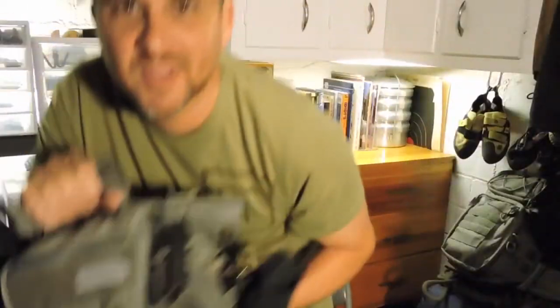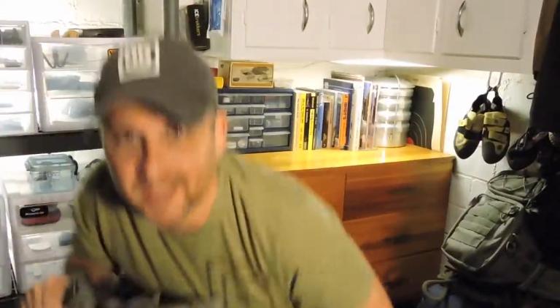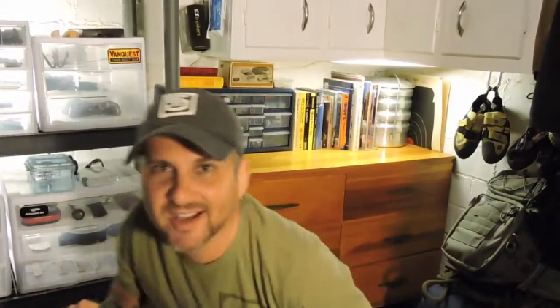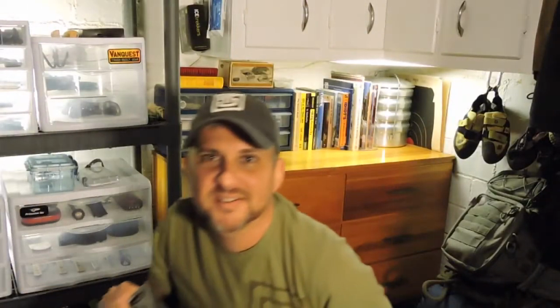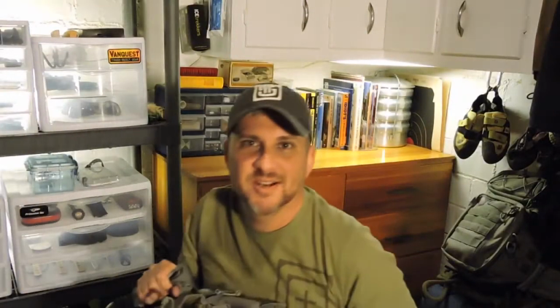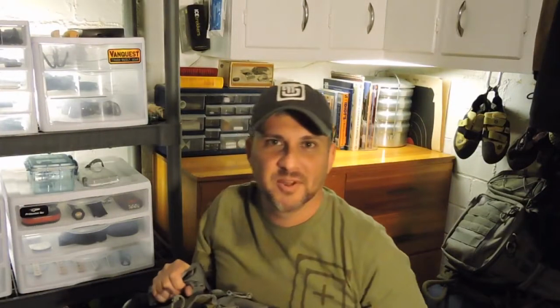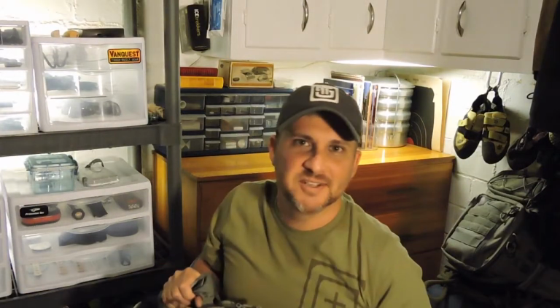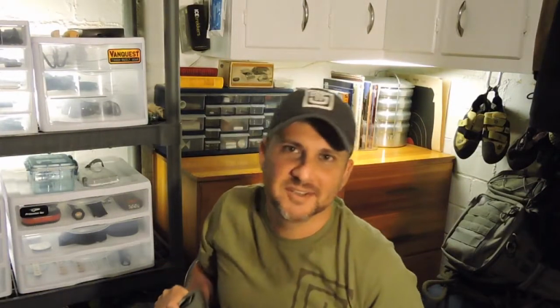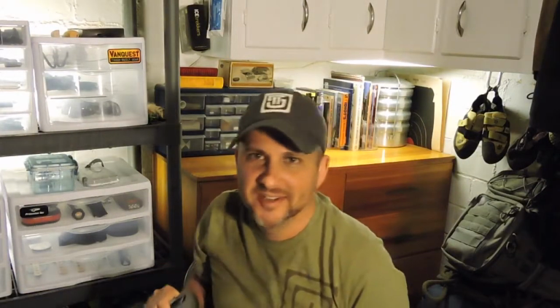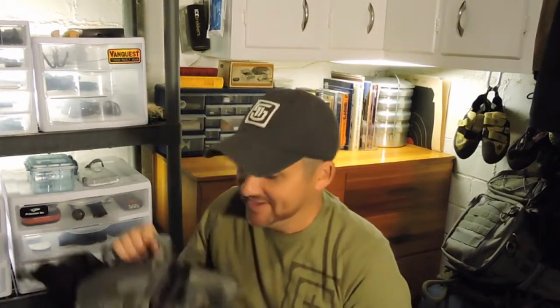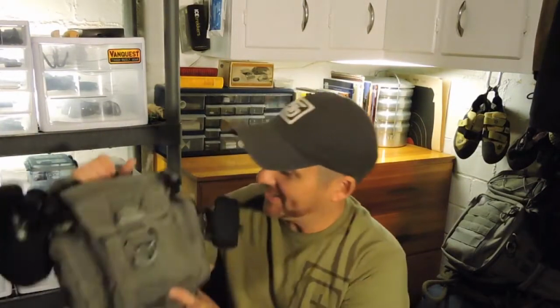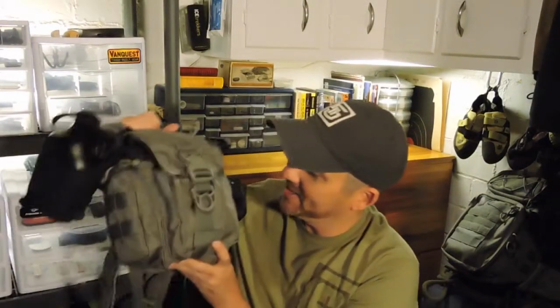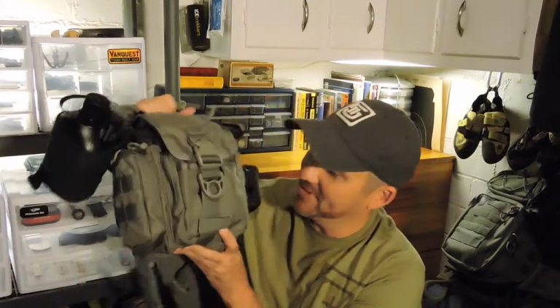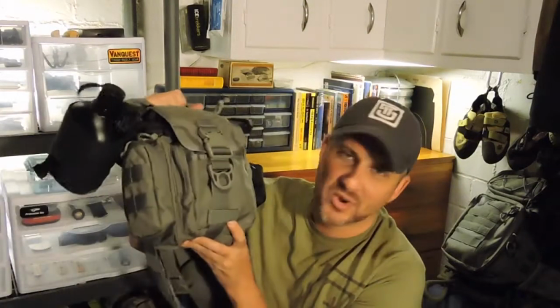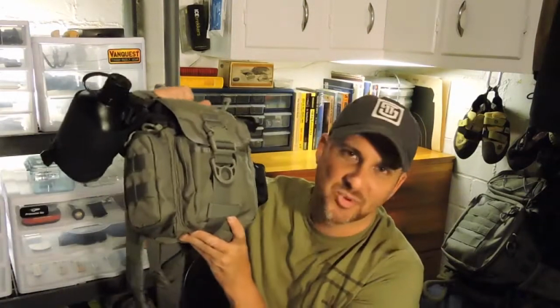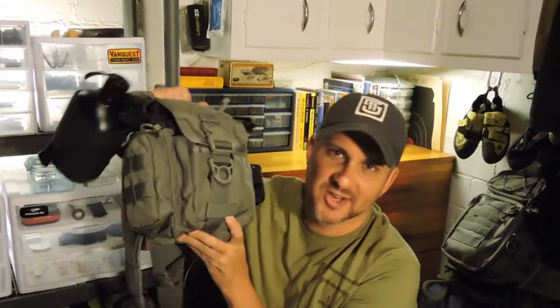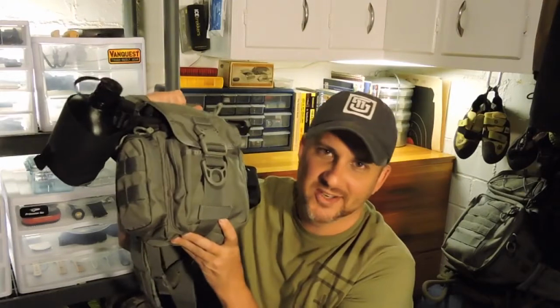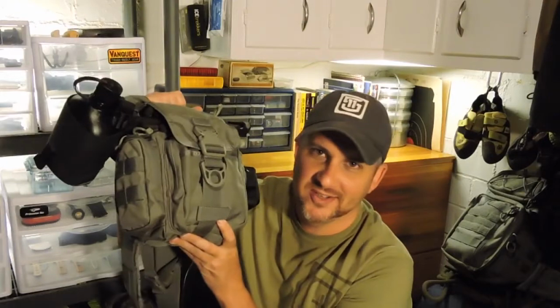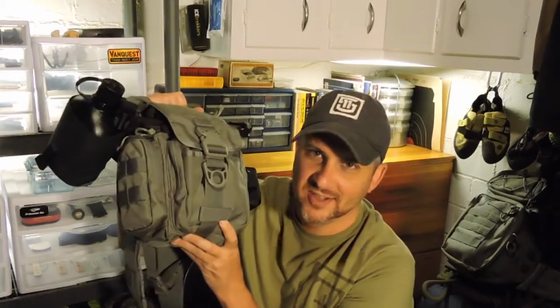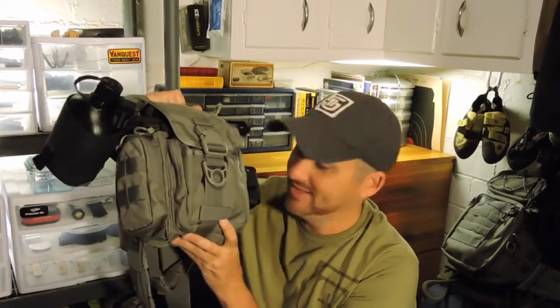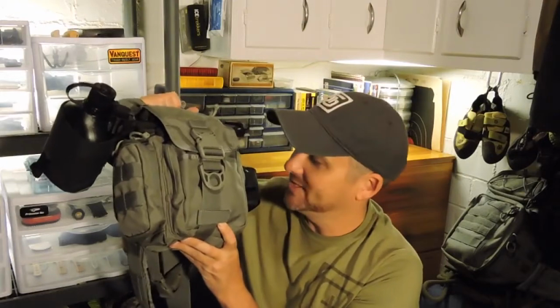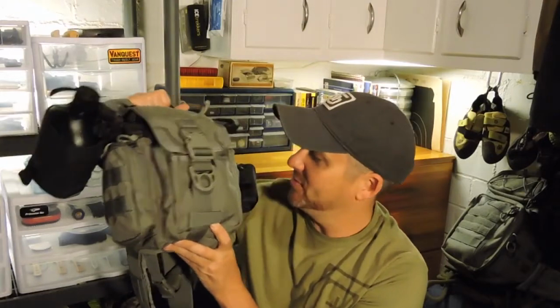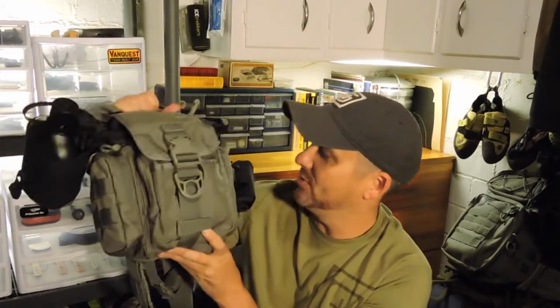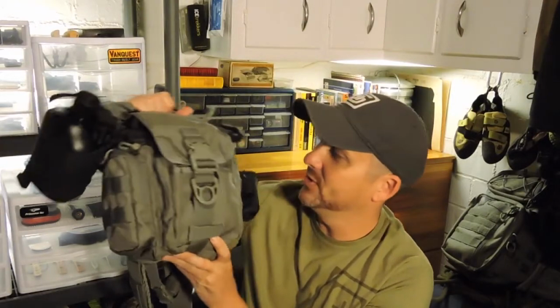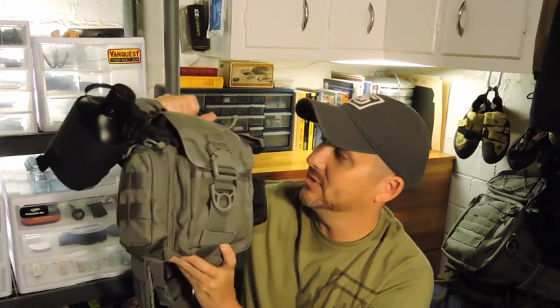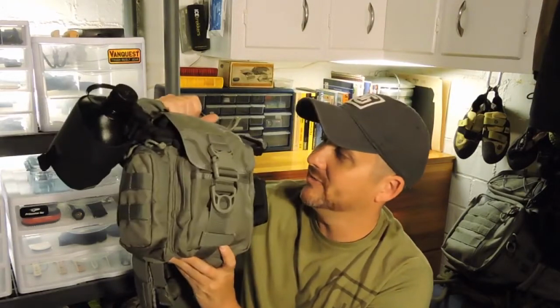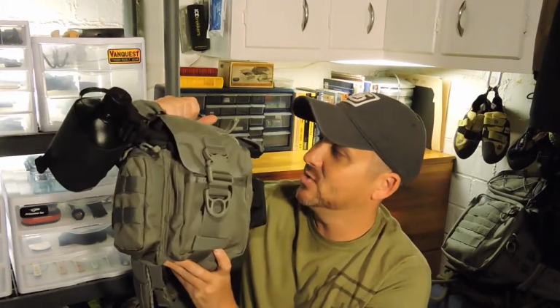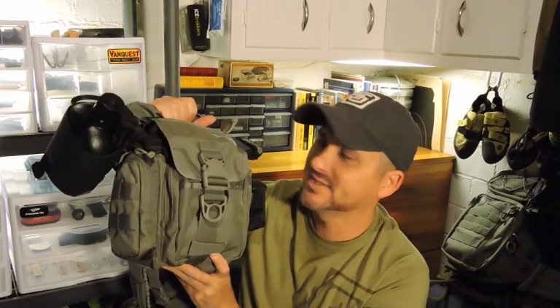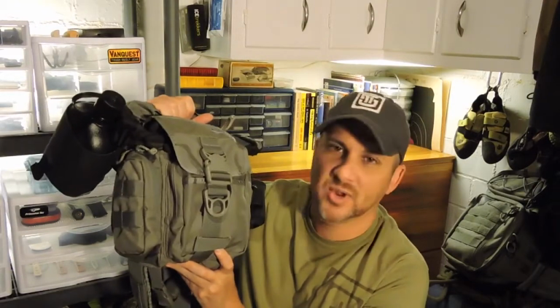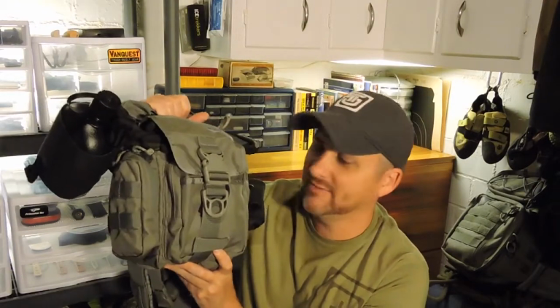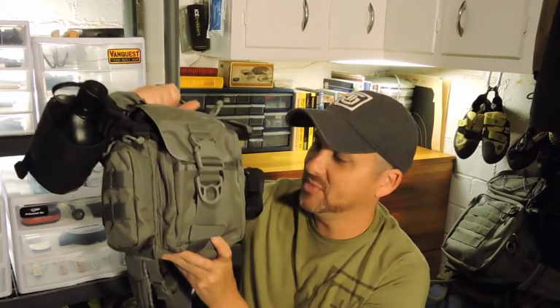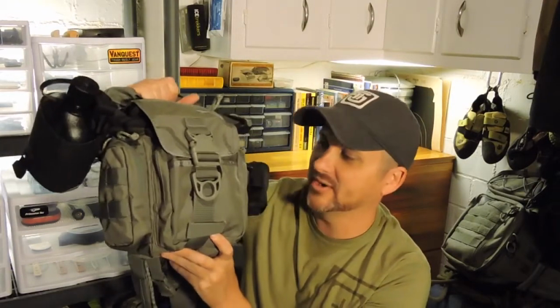Hey guys, Kenny with Ugly Tint. I got another VanQuest product in. Stick with me, I'm going to do a review on the VanQuest Tollcat V-Packer.